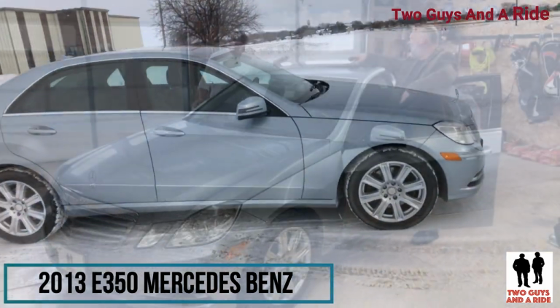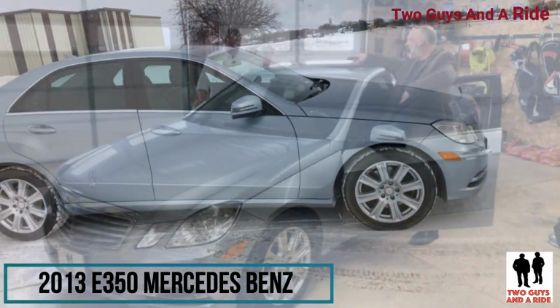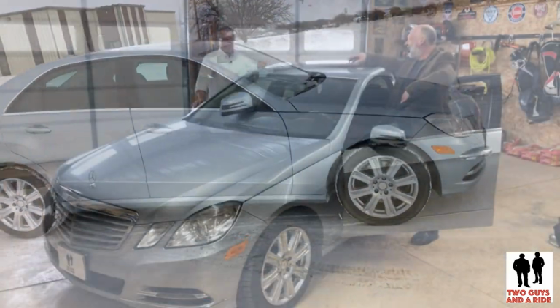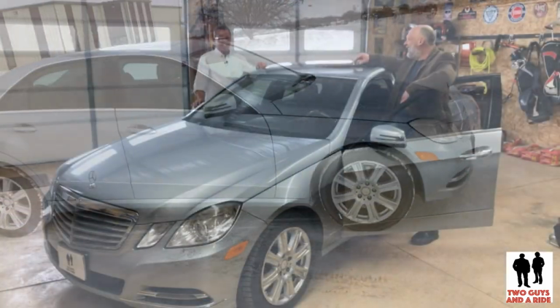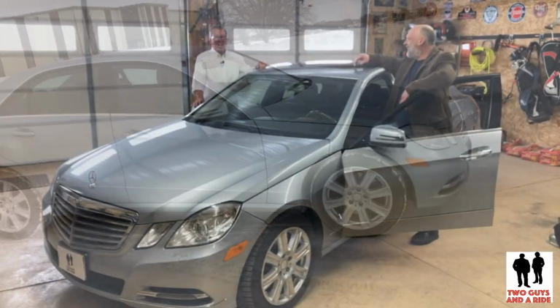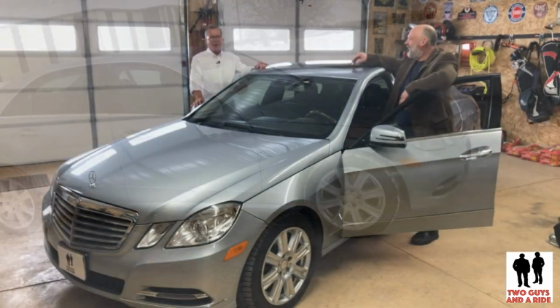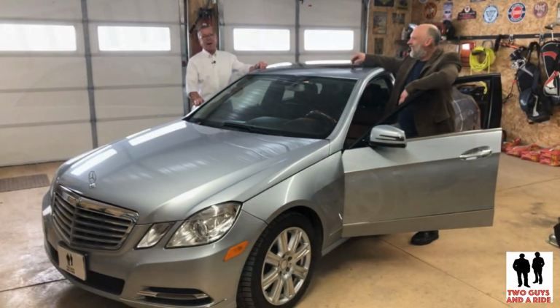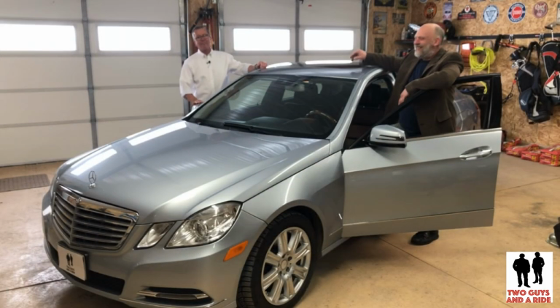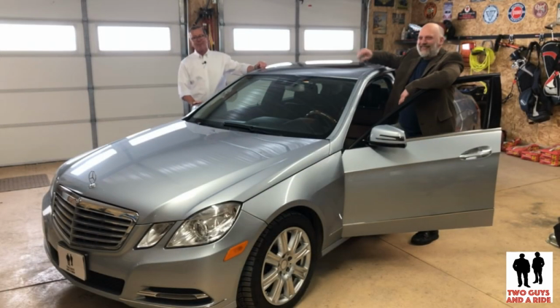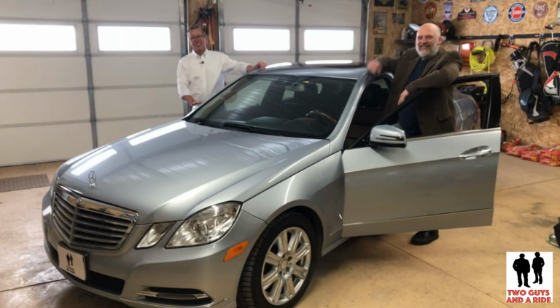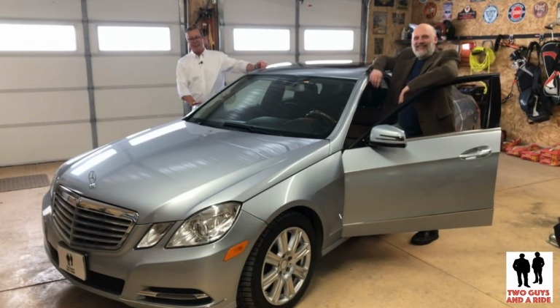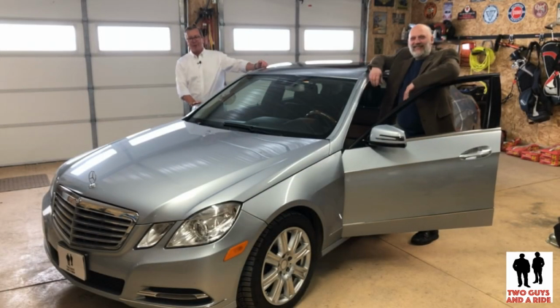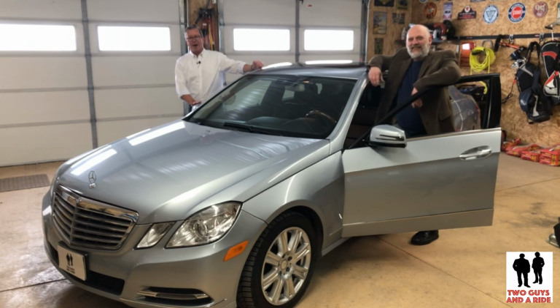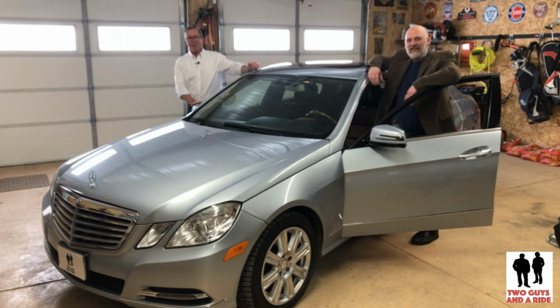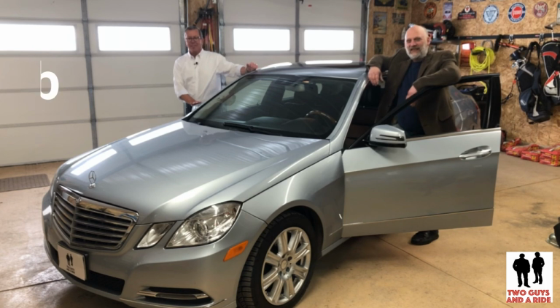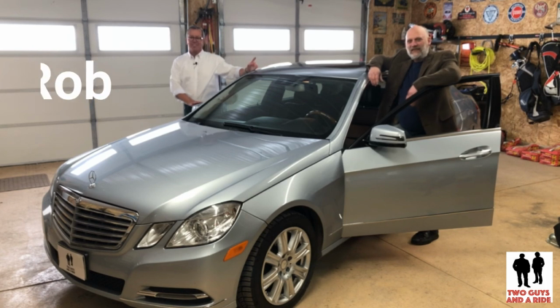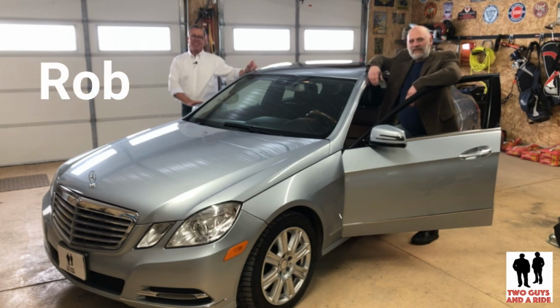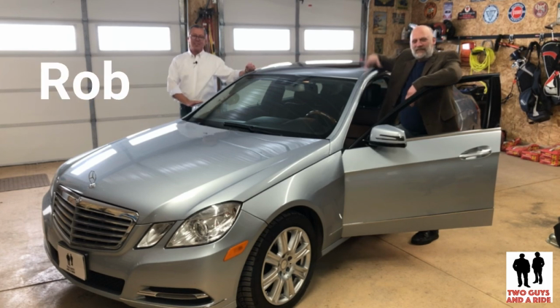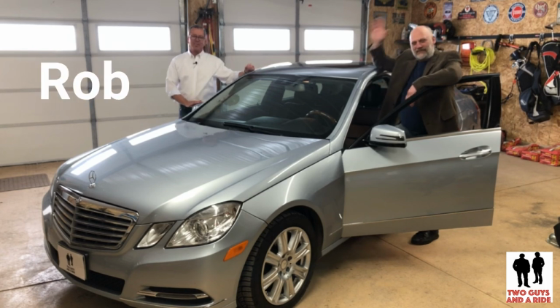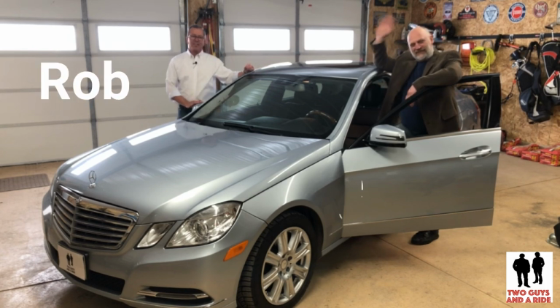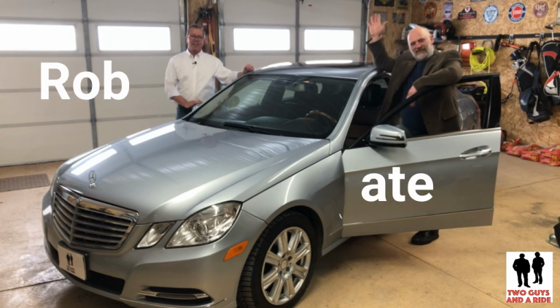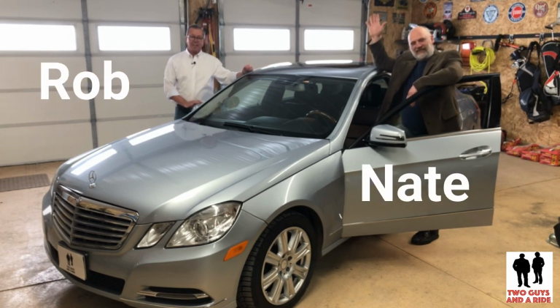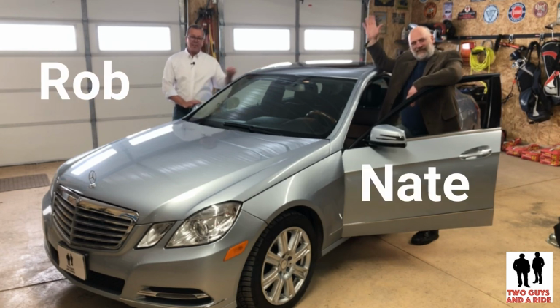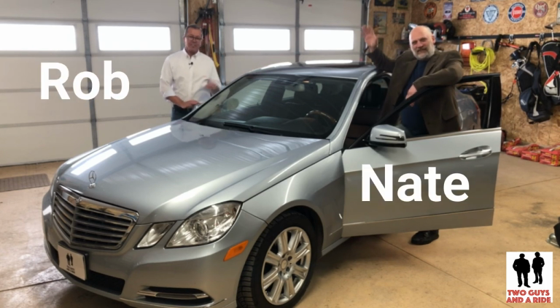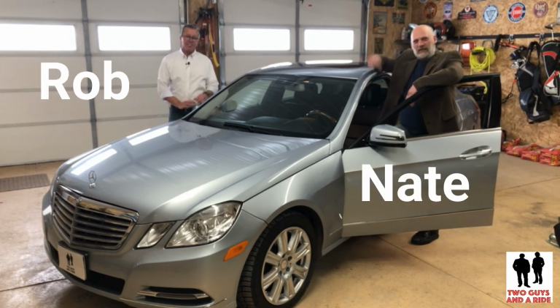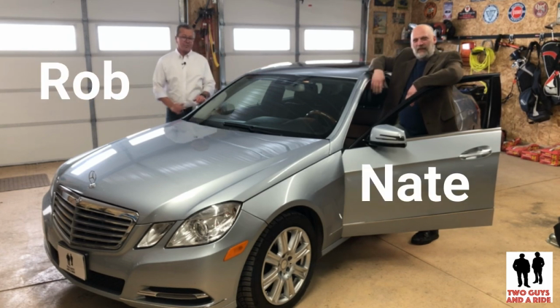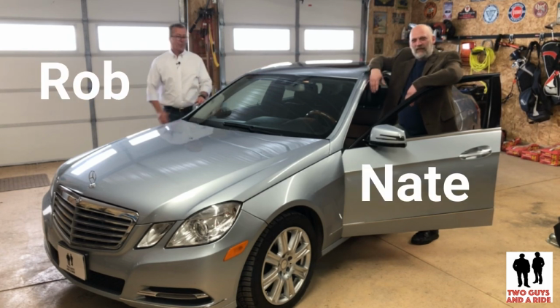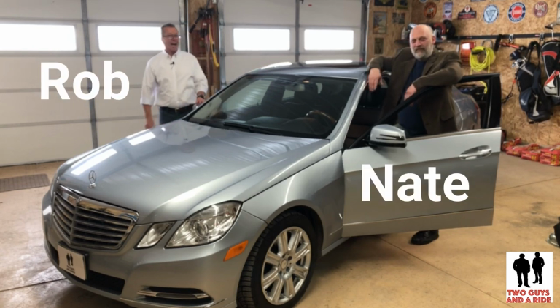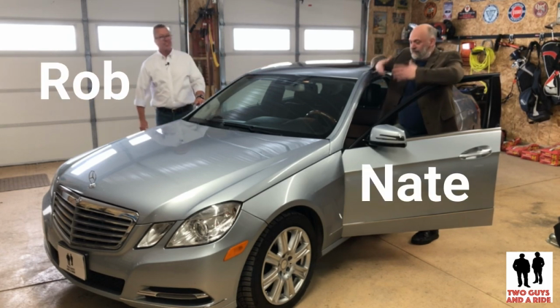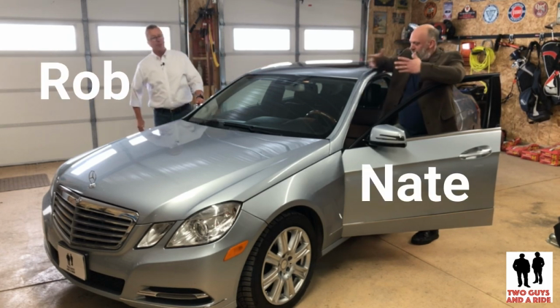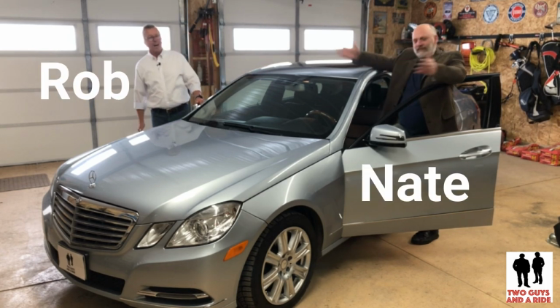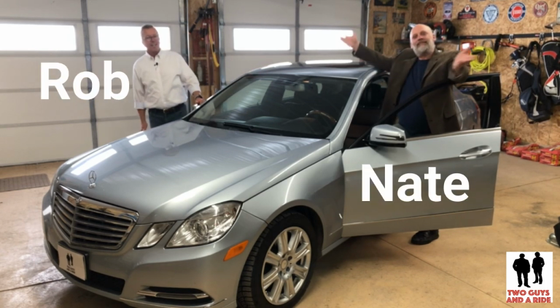That's funny. Oh, hi folks. I'm Rob. This is Nathan, and this is Two Guys and a Ride.